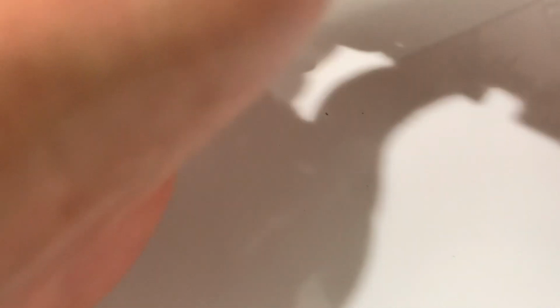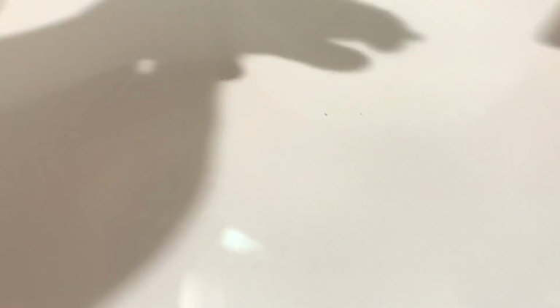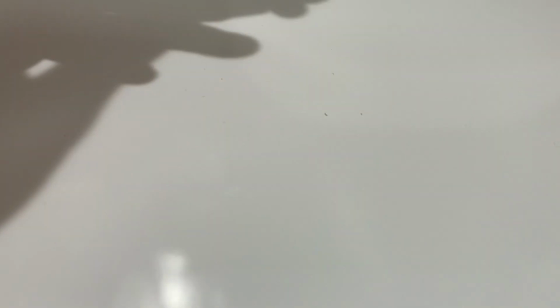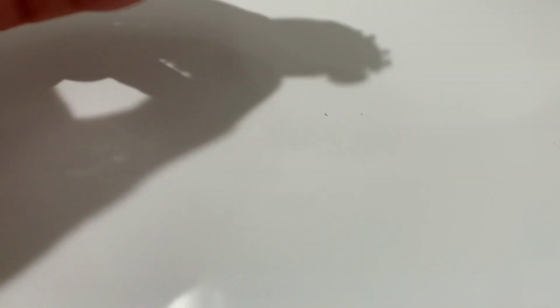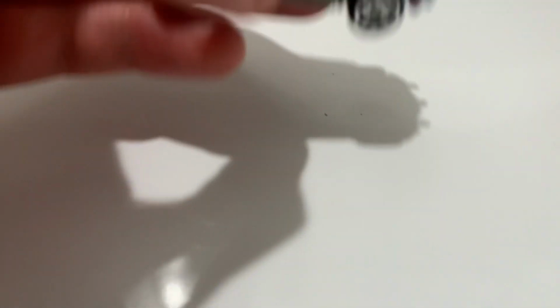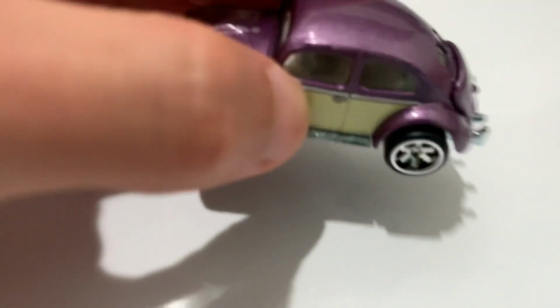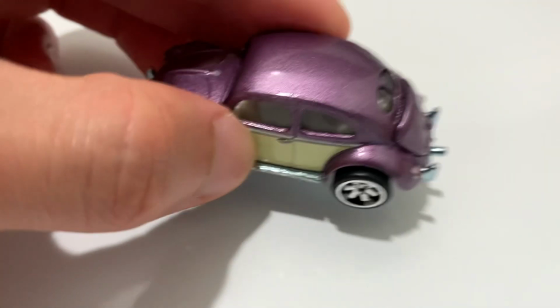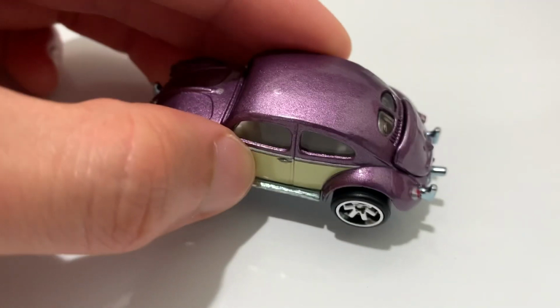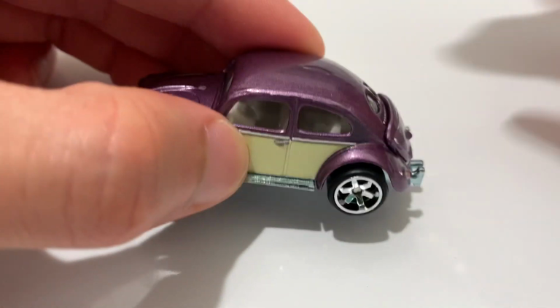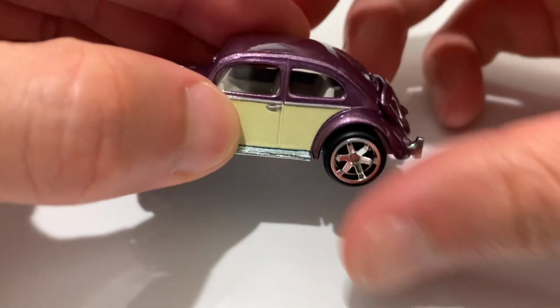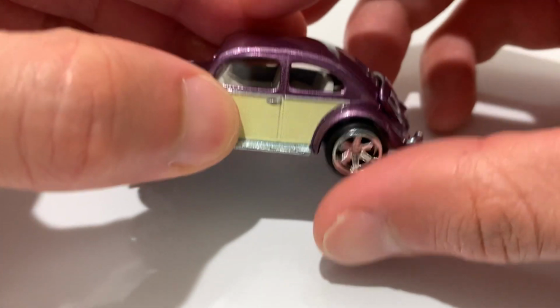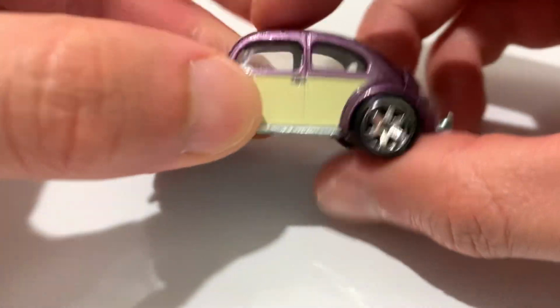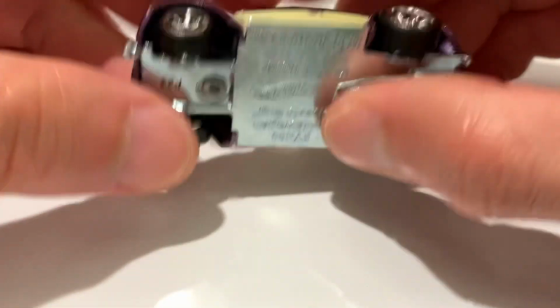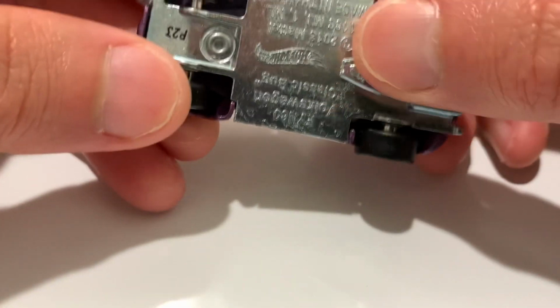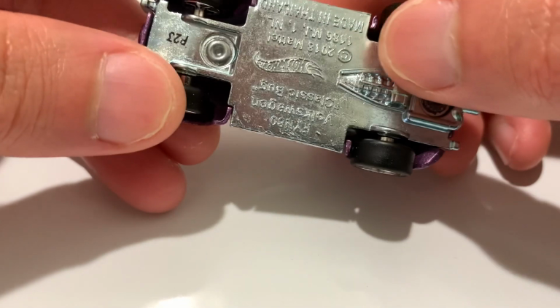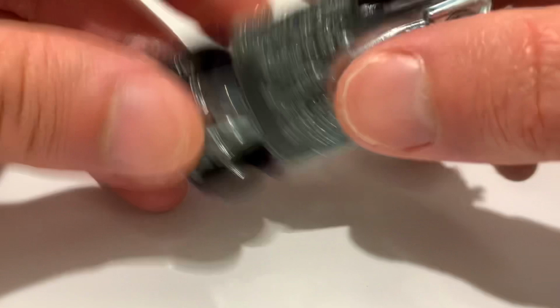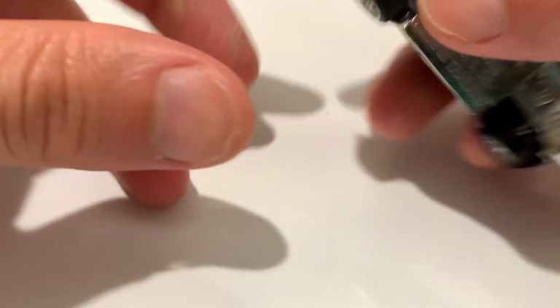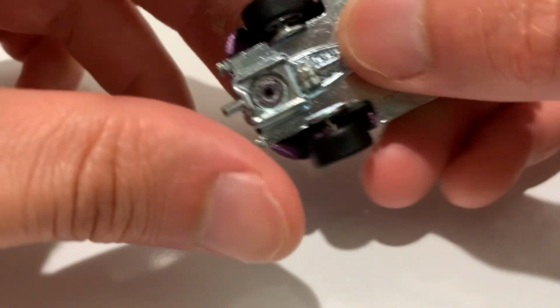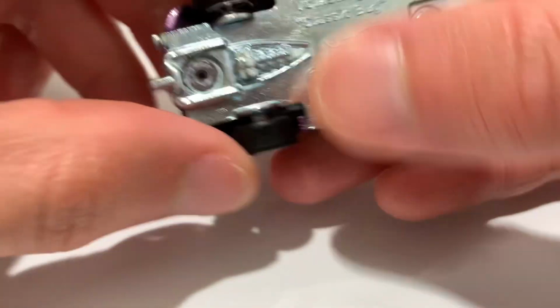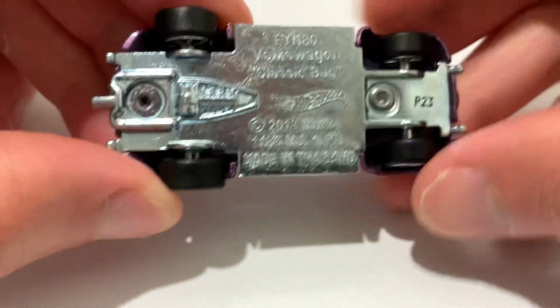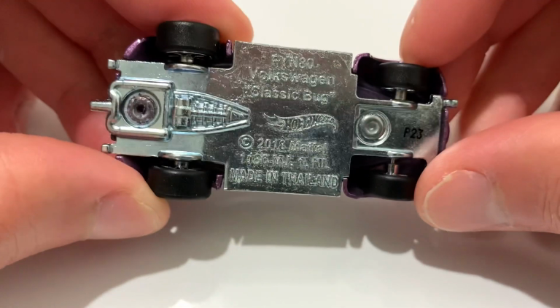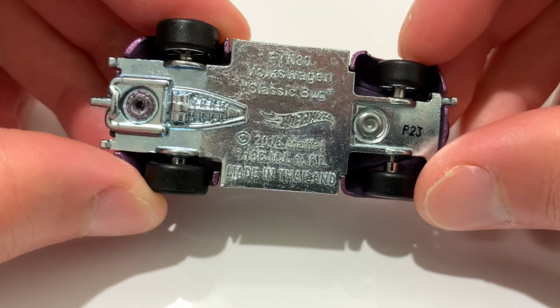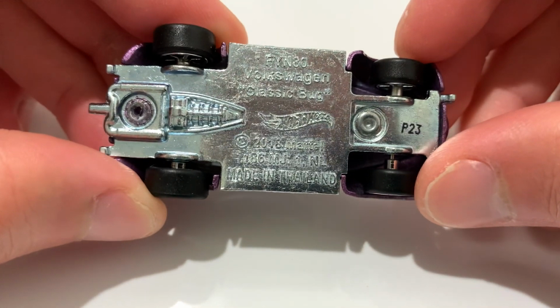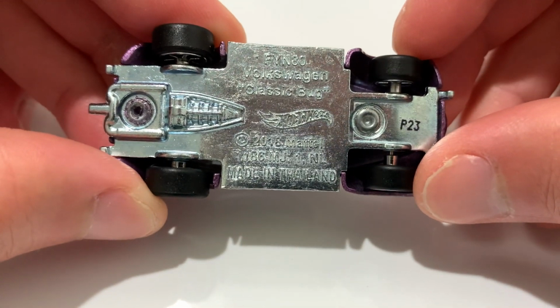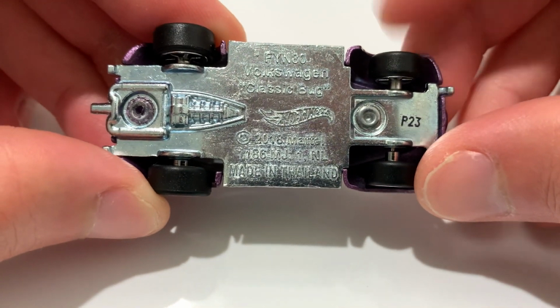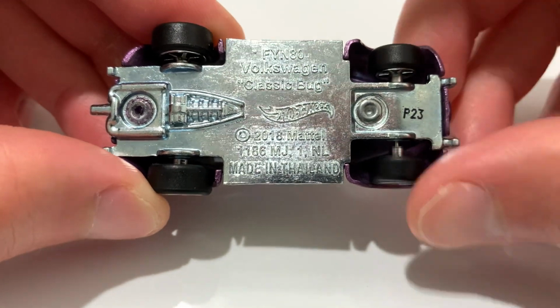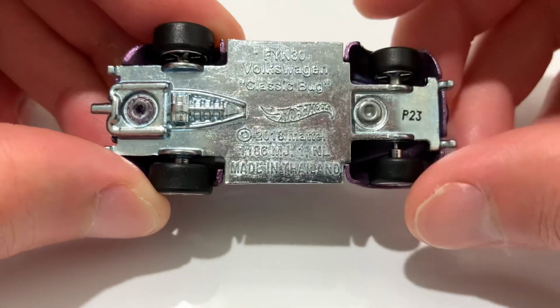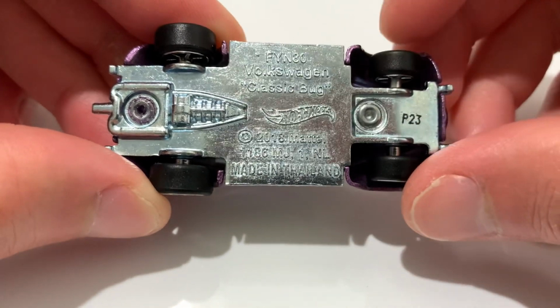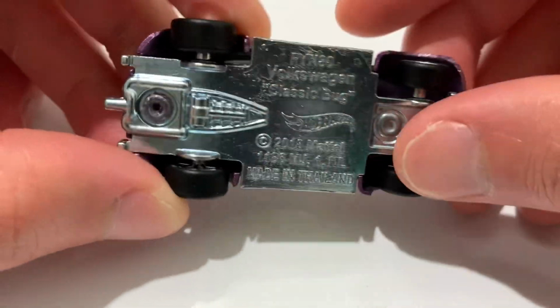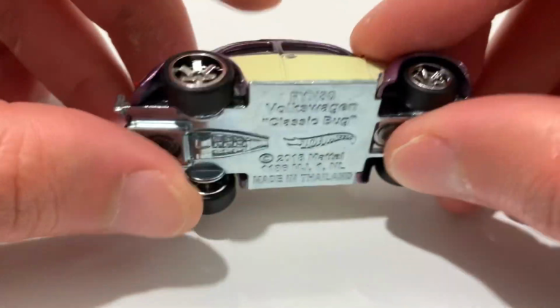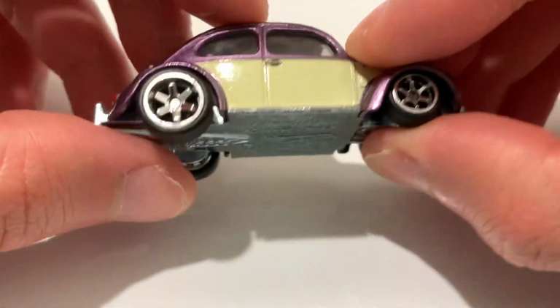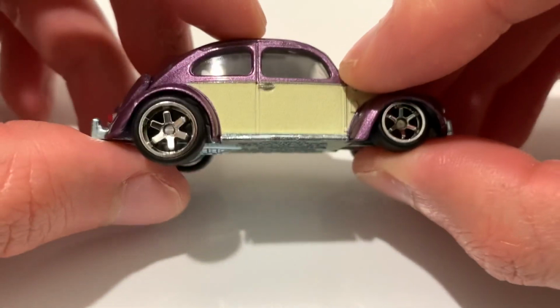Of course, with these, they are always metal on metal — metal body, metal base. There's the base there. Got the rubber tires for the real riders.